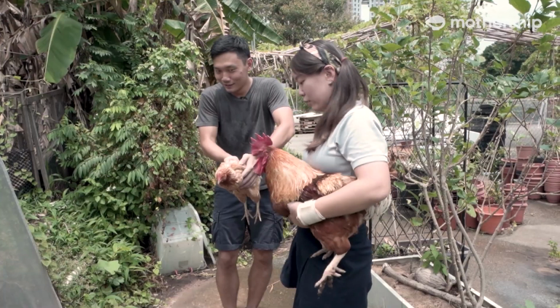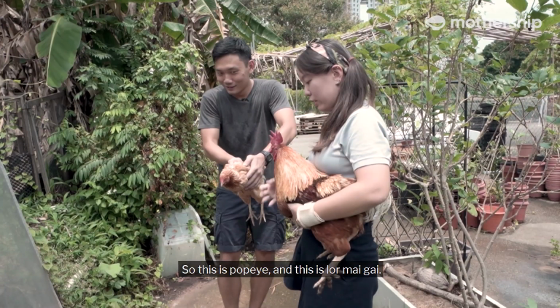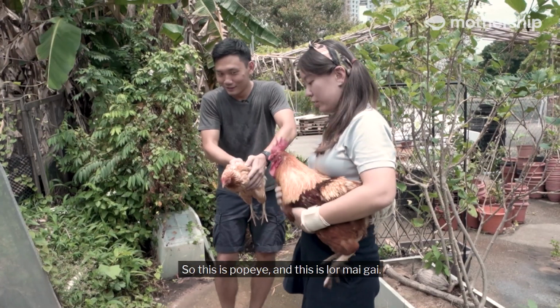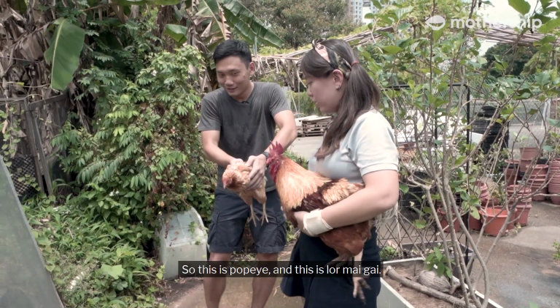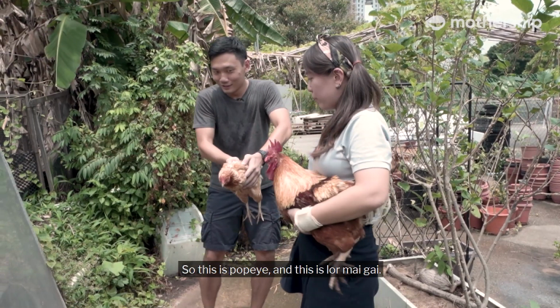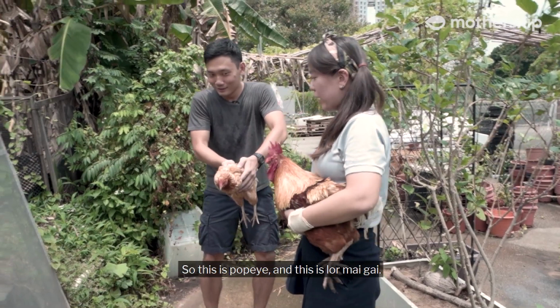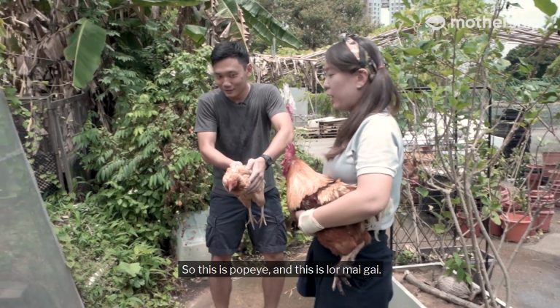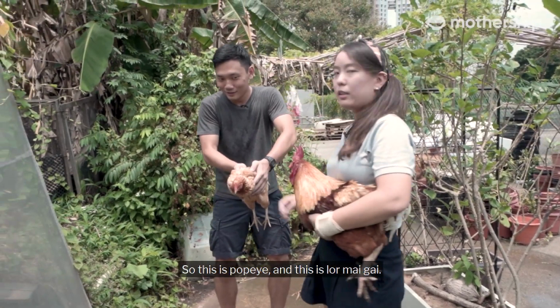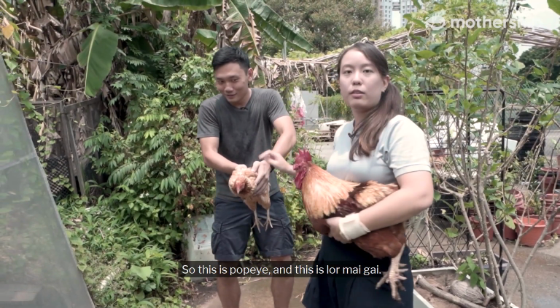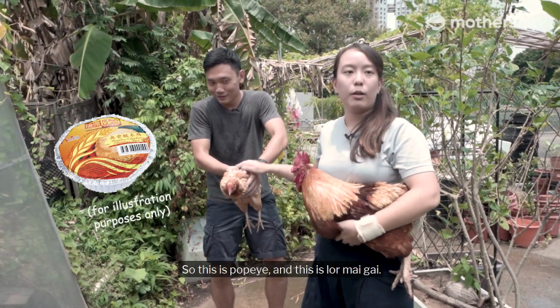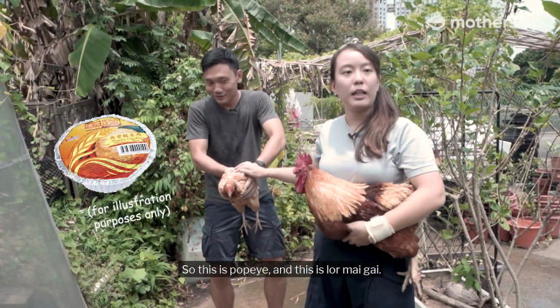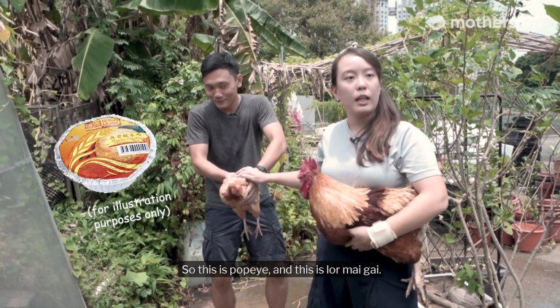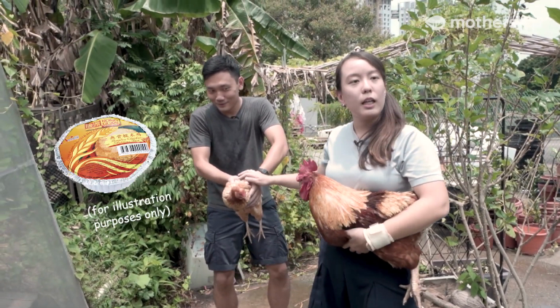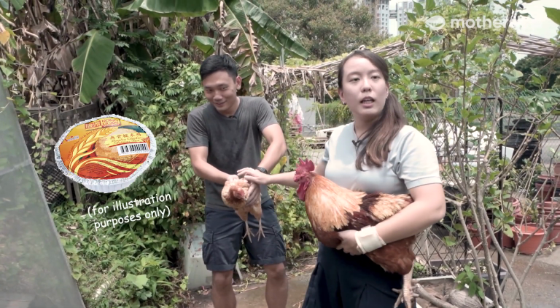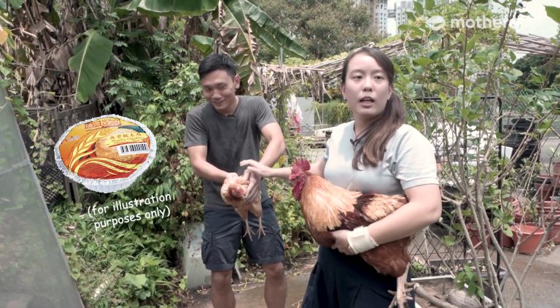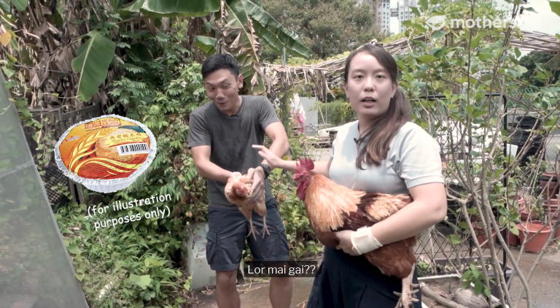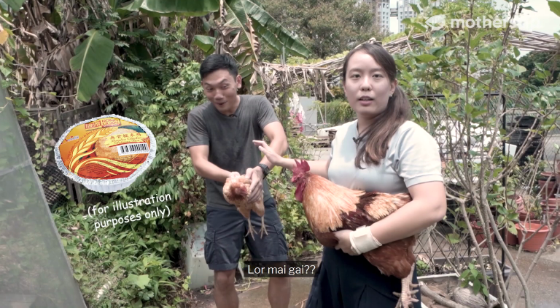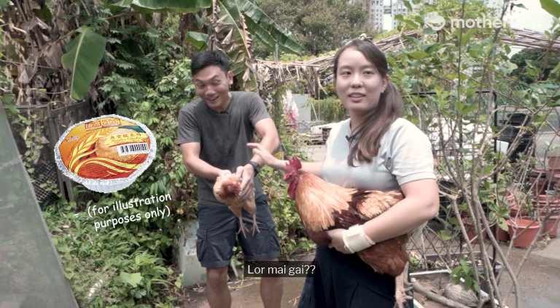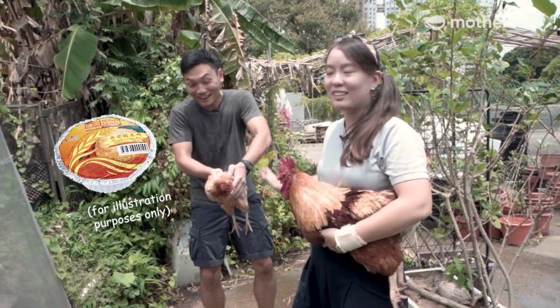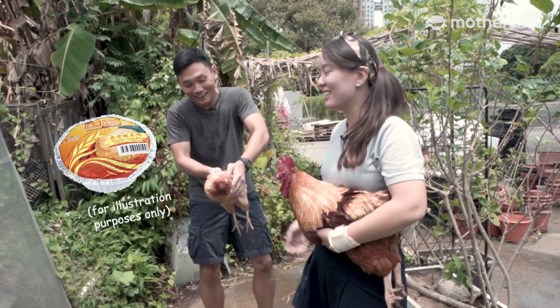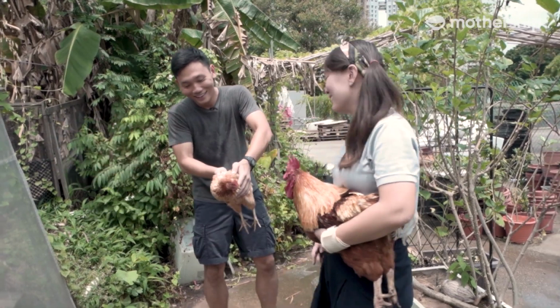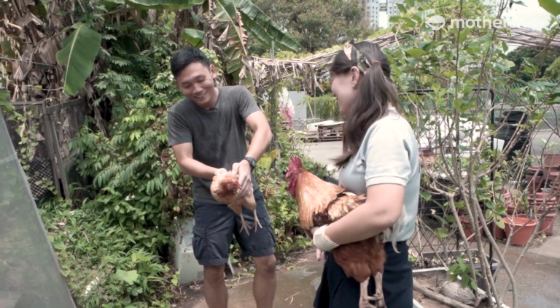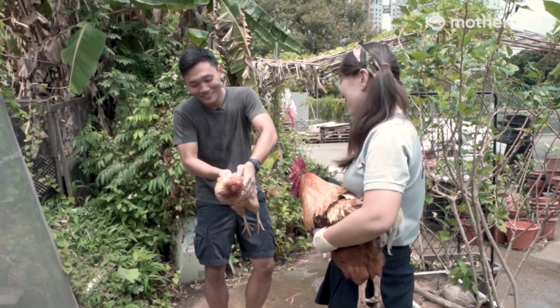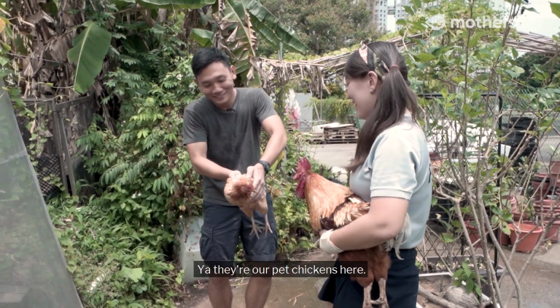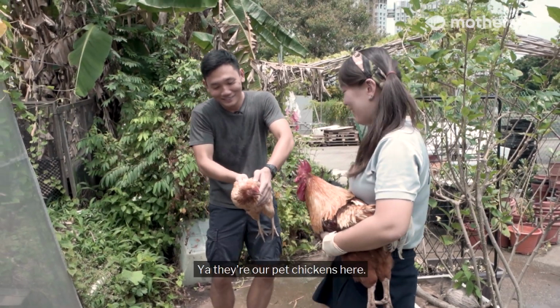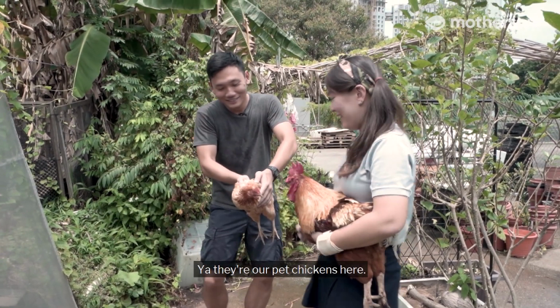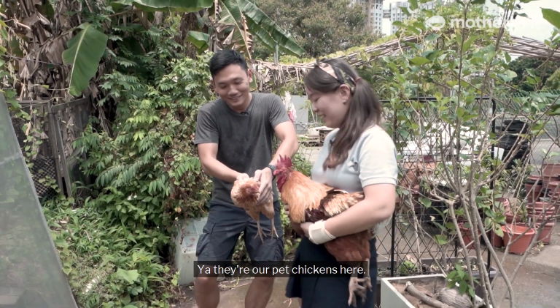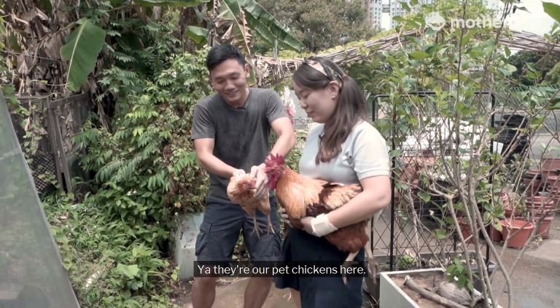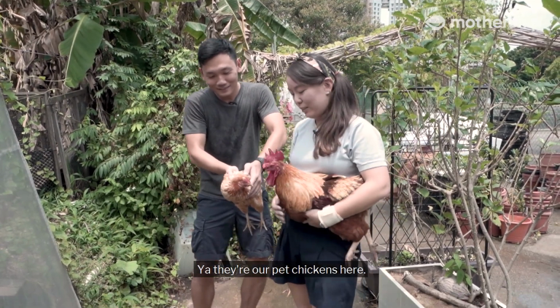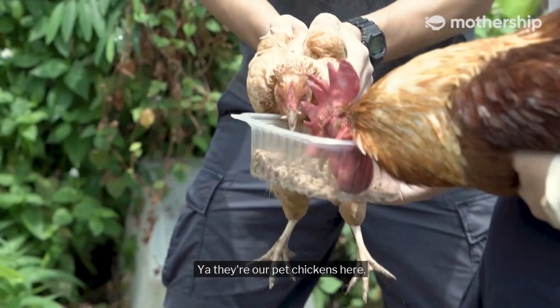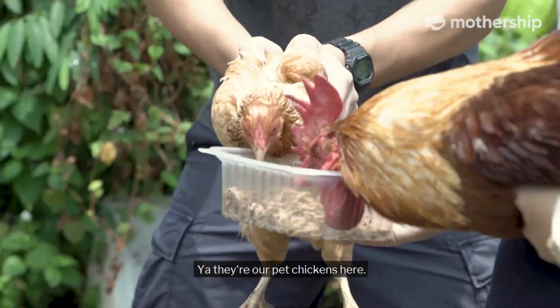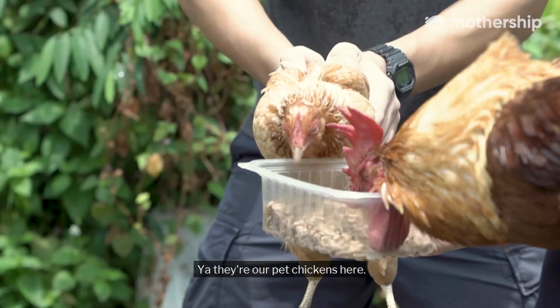This is Popeye and this is Lomaikai. These are our pet chickens here.